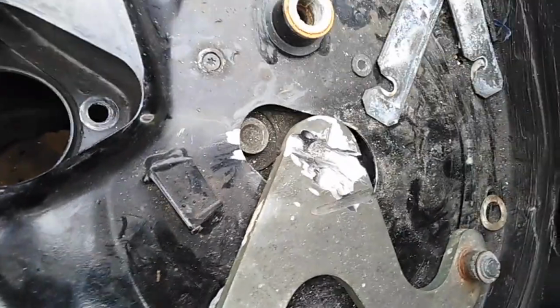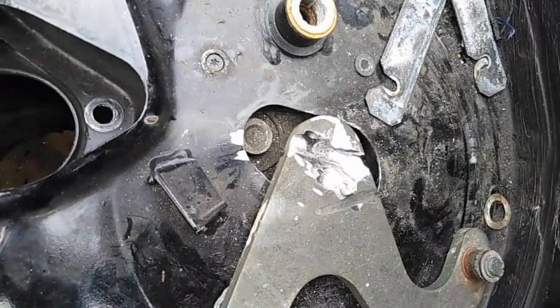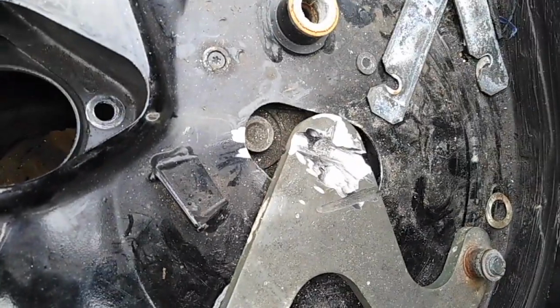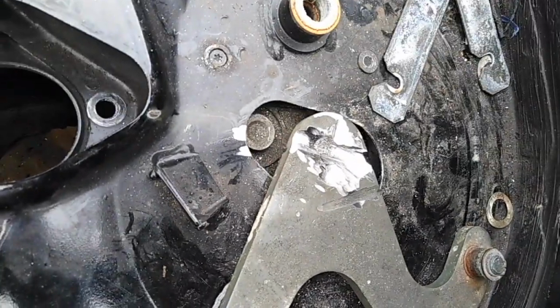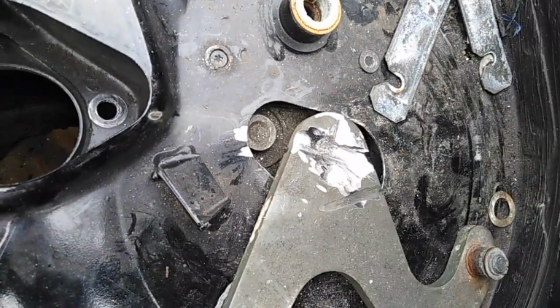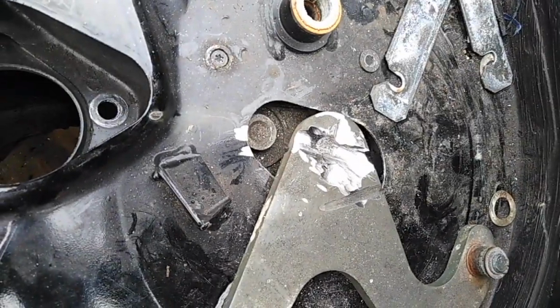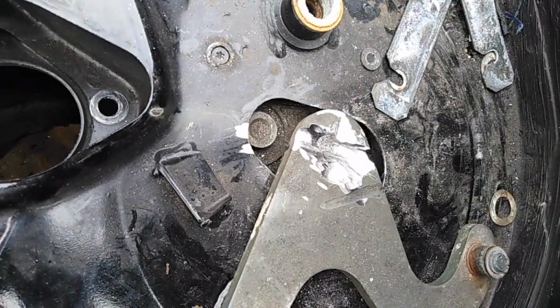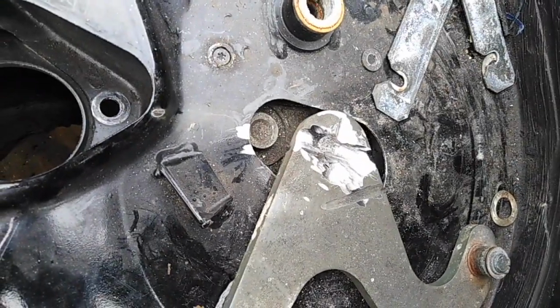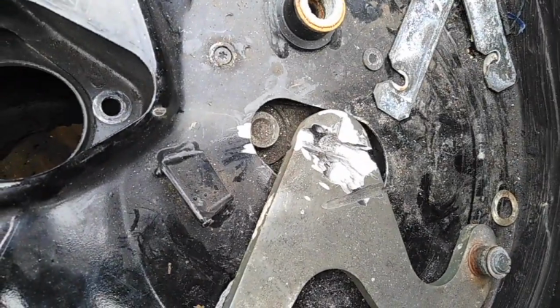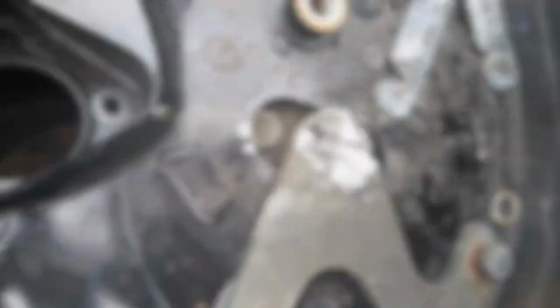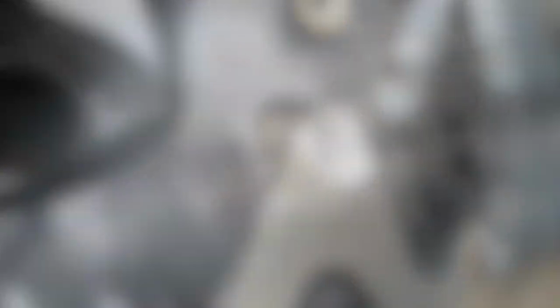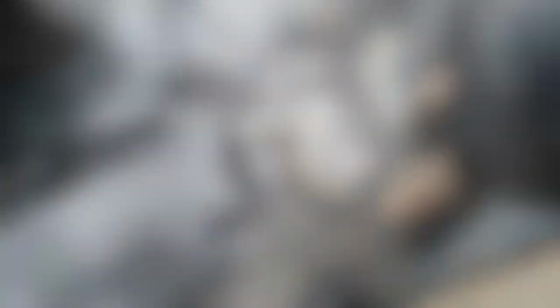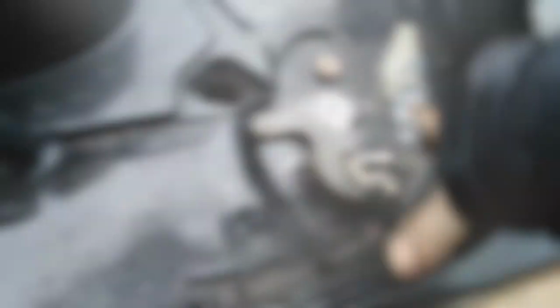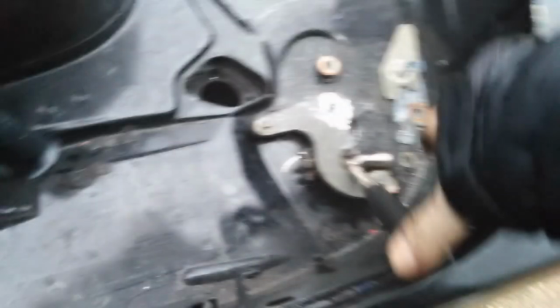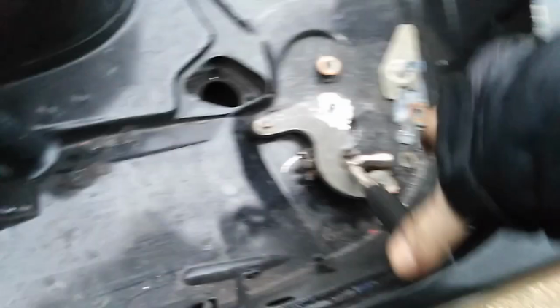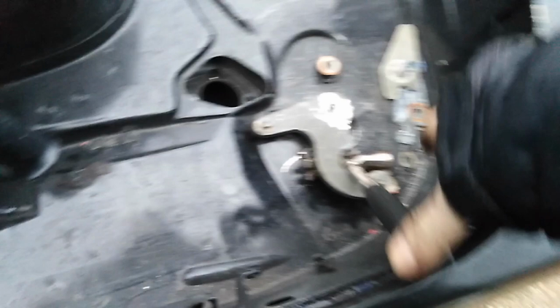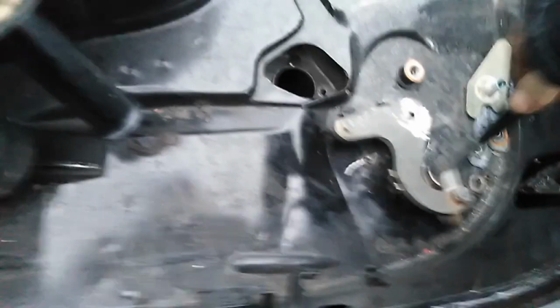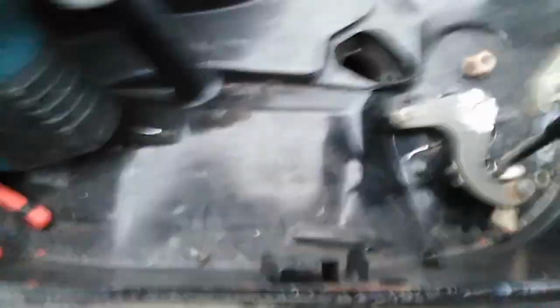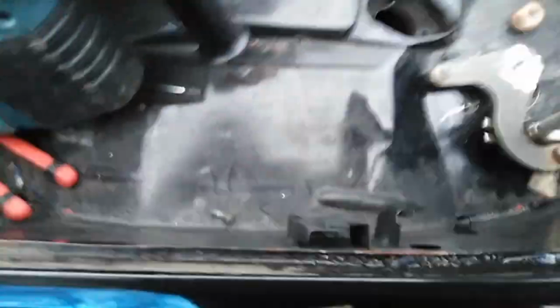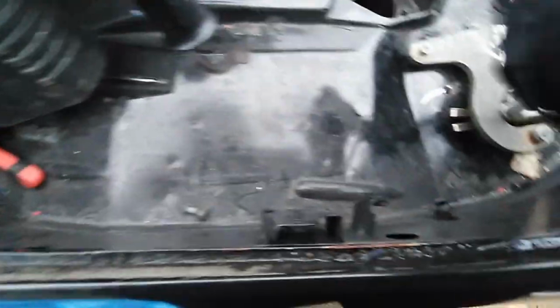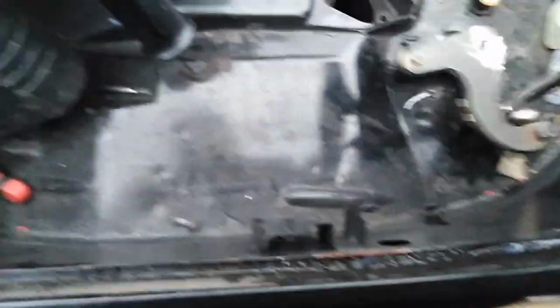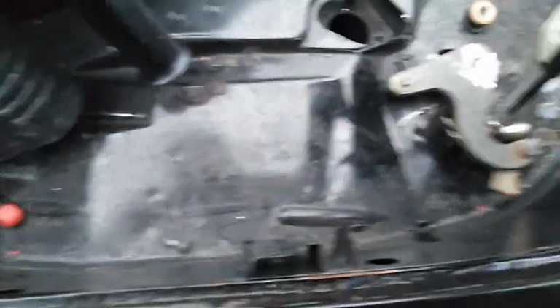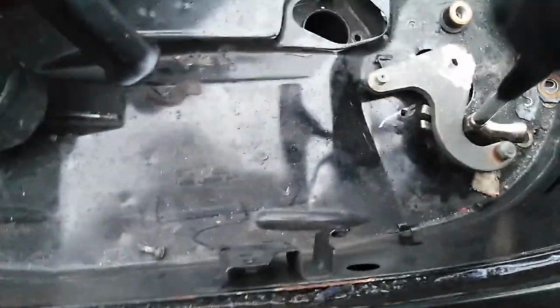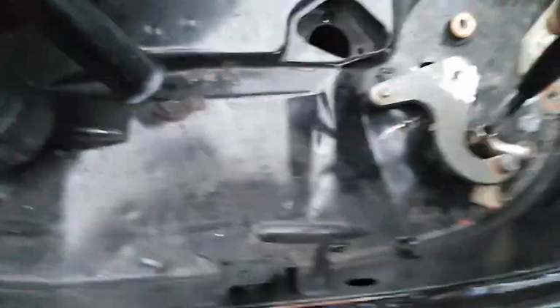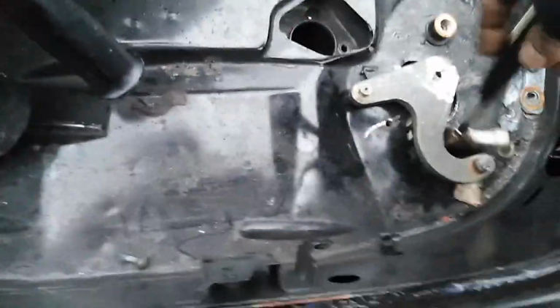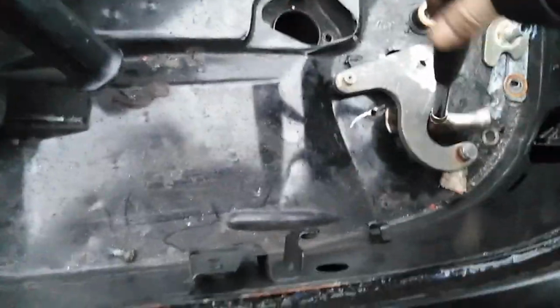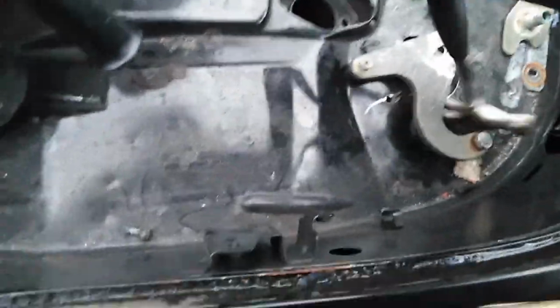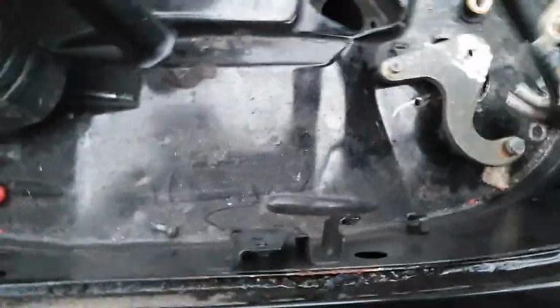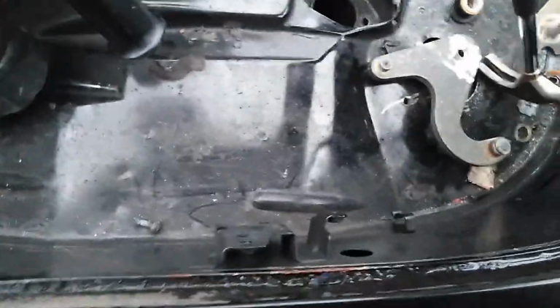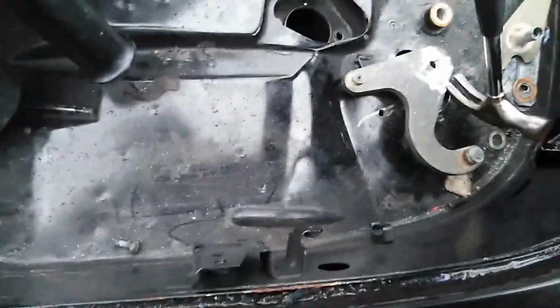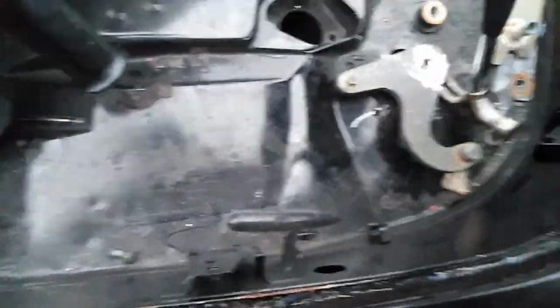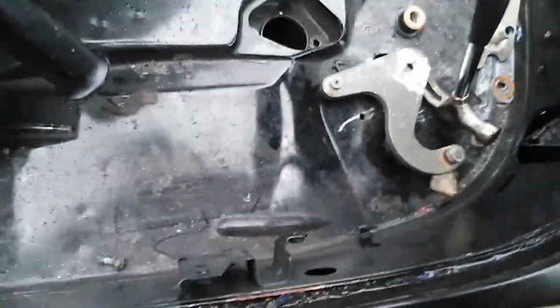Fucking piss-take. Finally, it's come out.